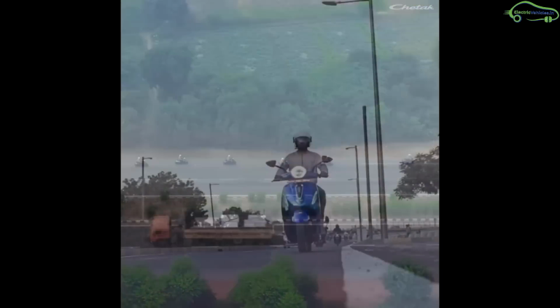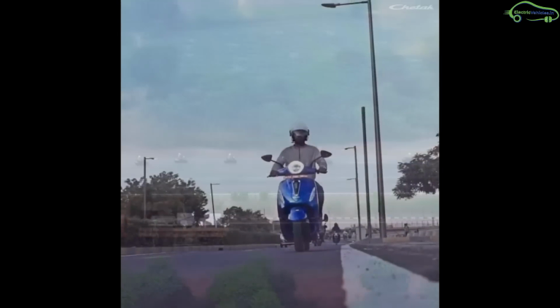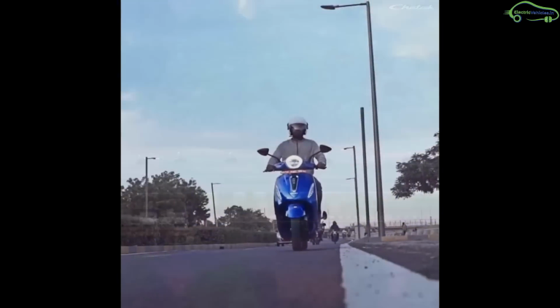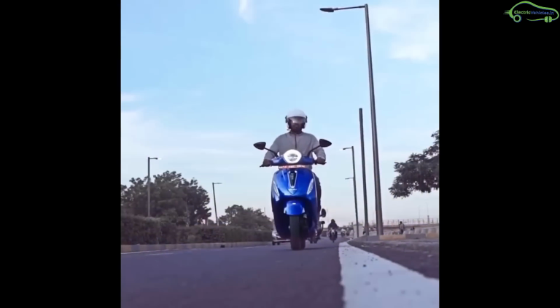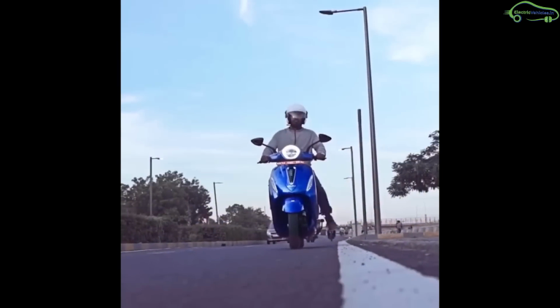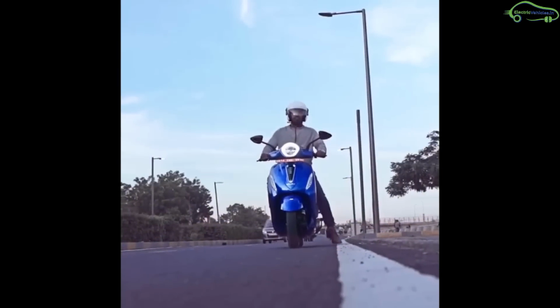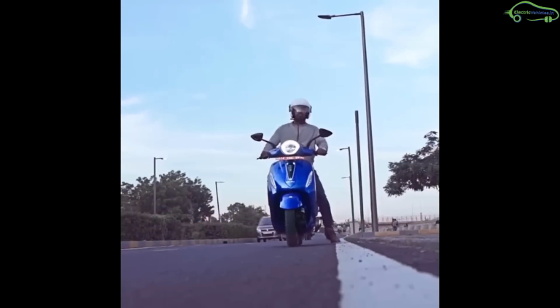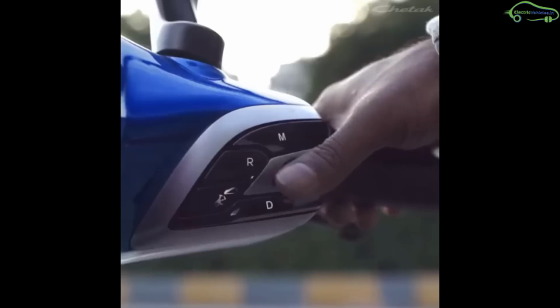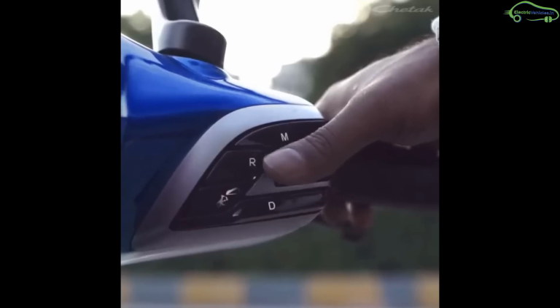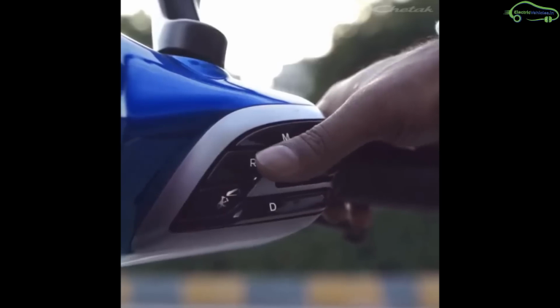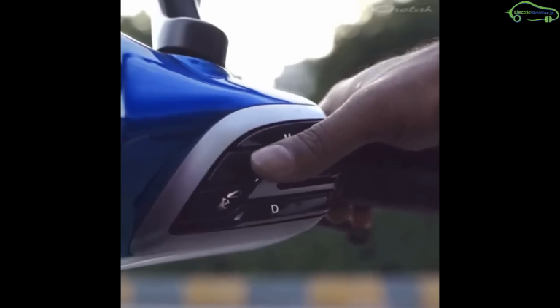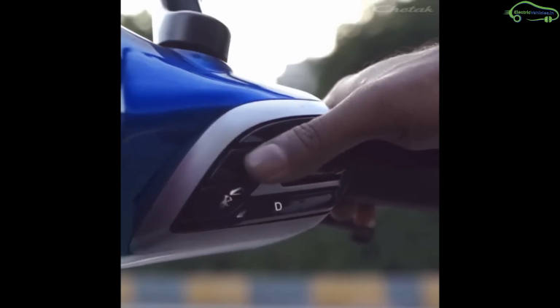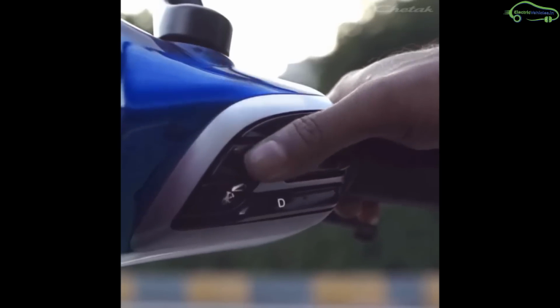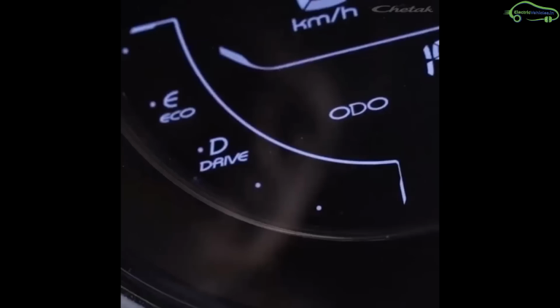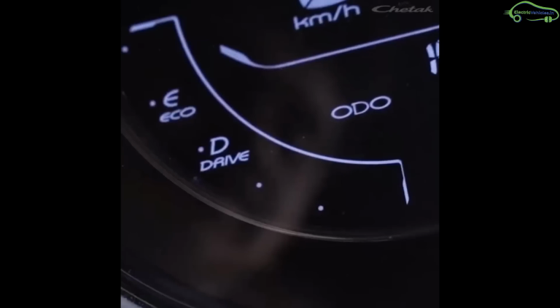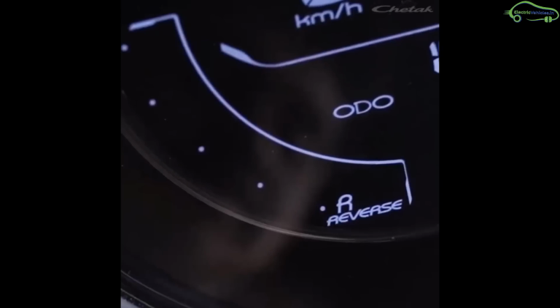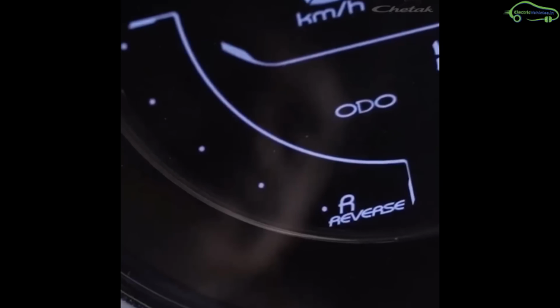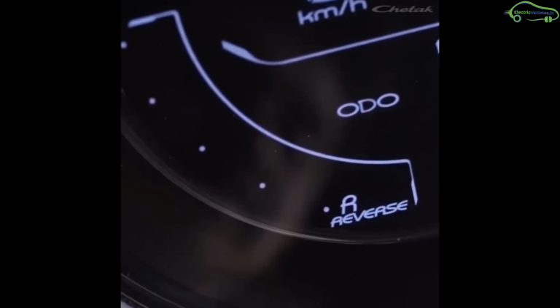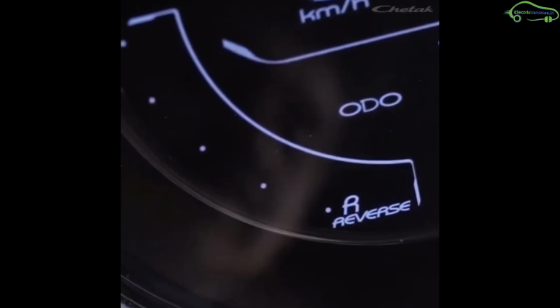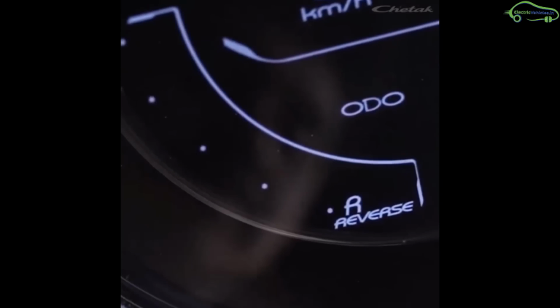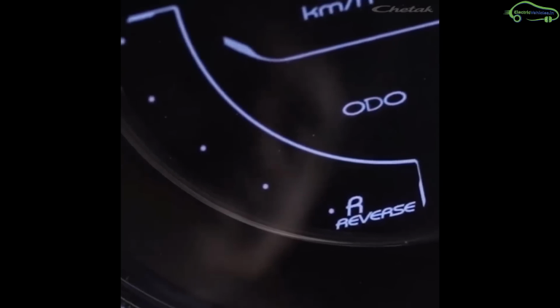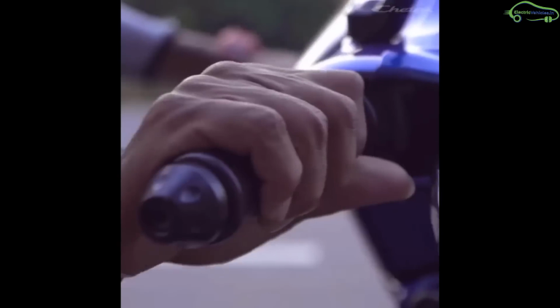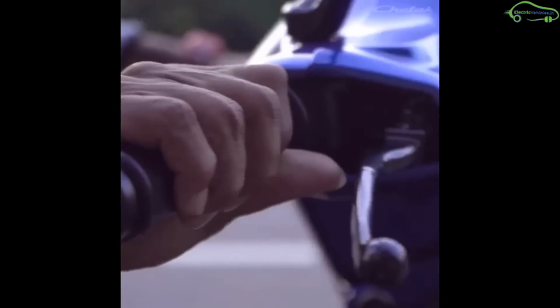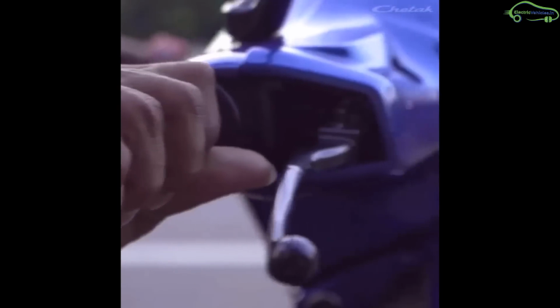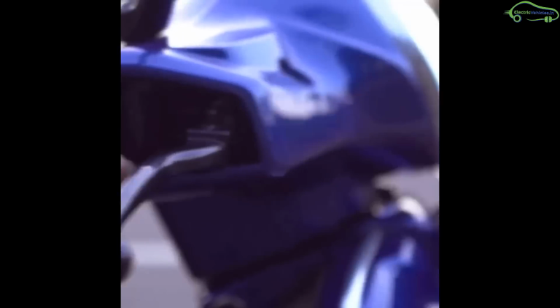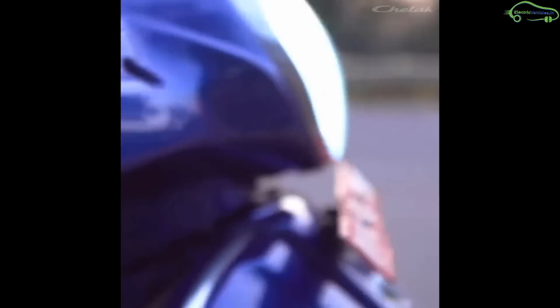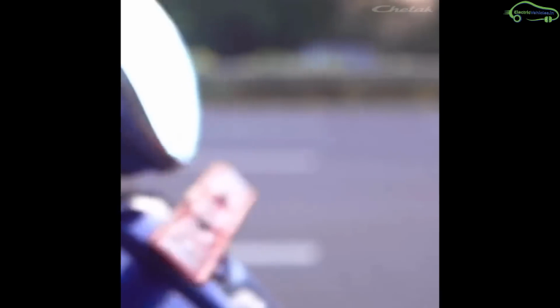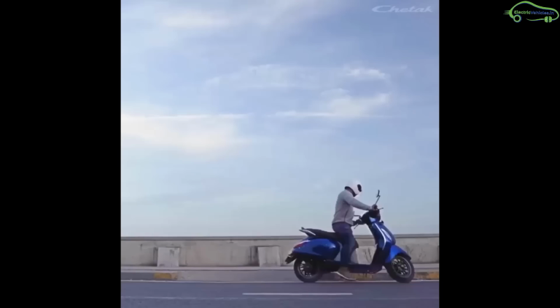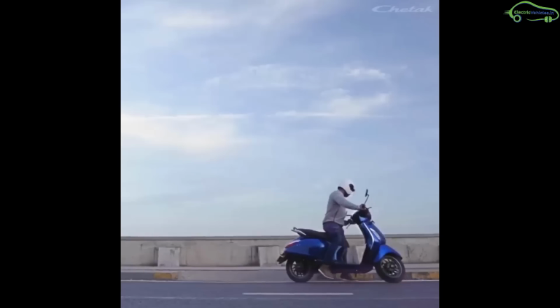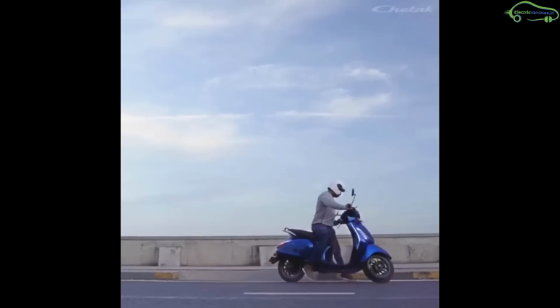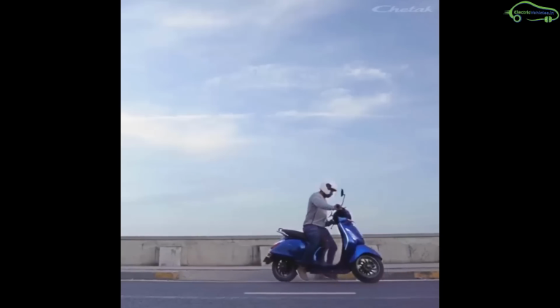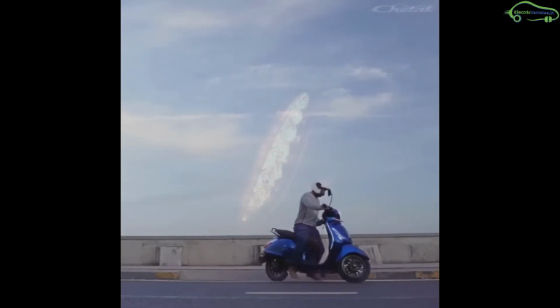For getting out of tight parking spots, Bajaj has added a reverse gear option in this scooter.